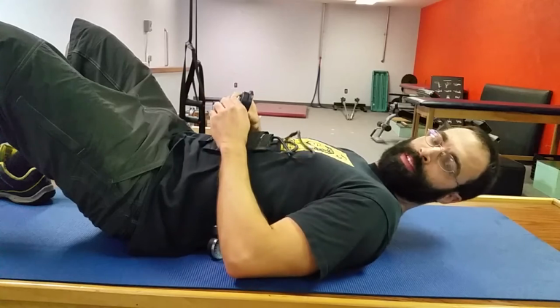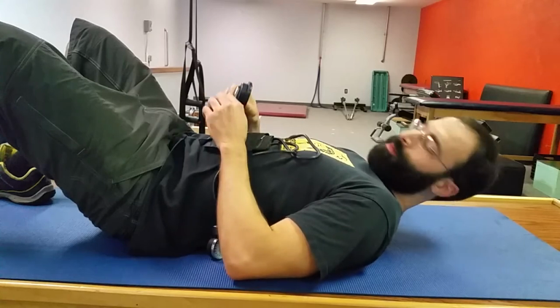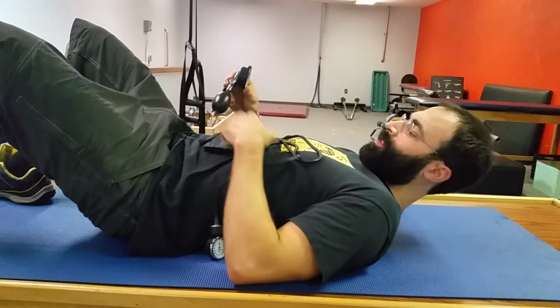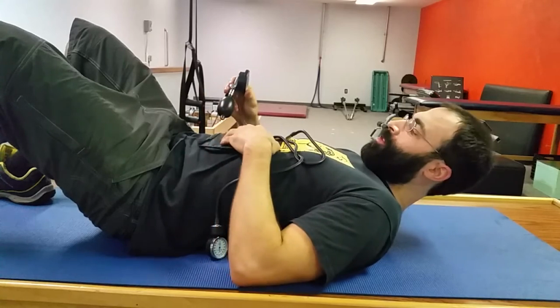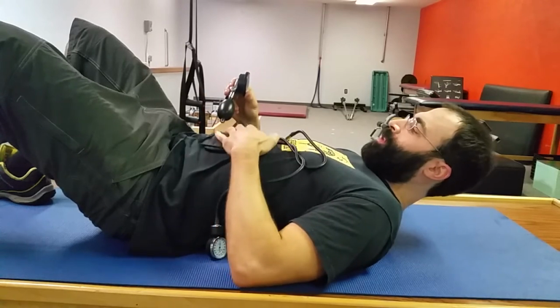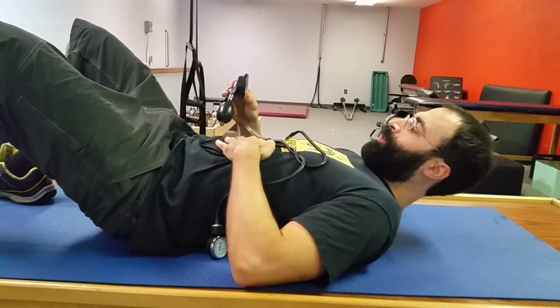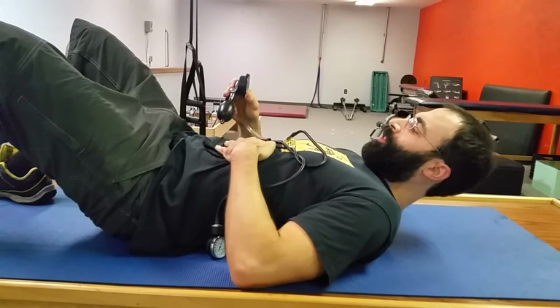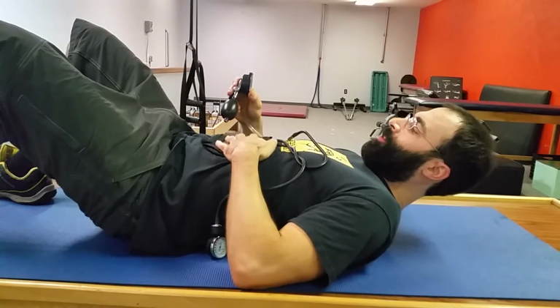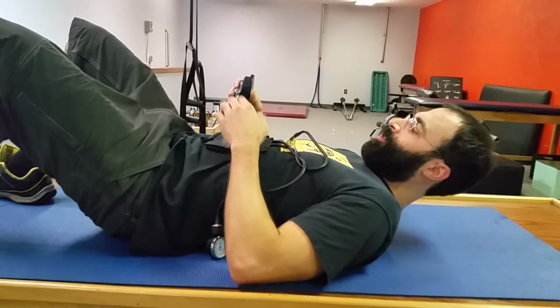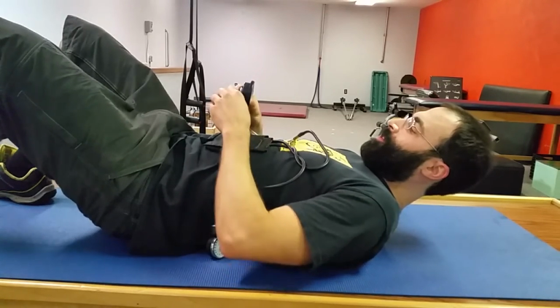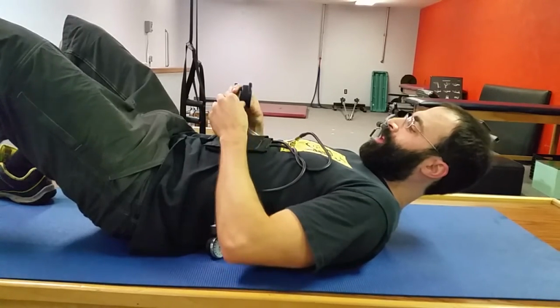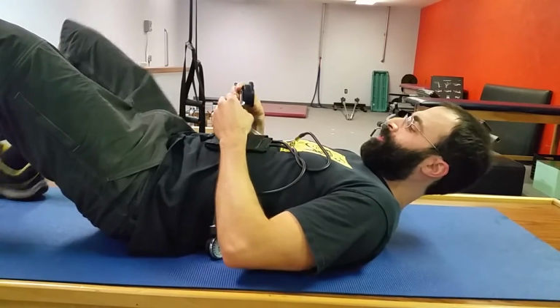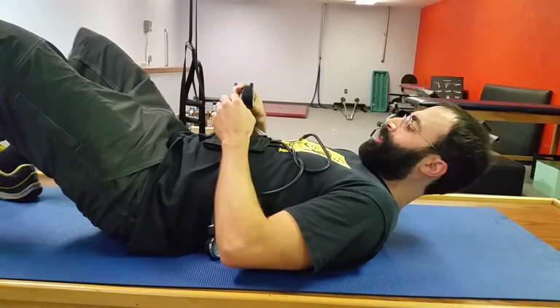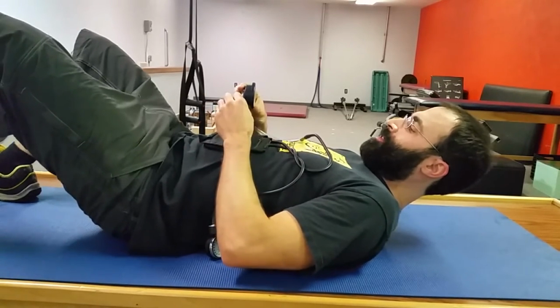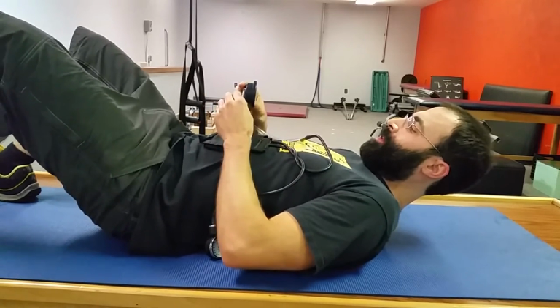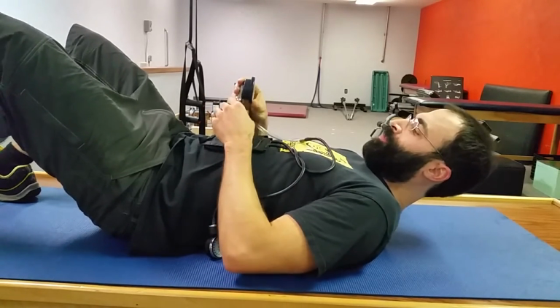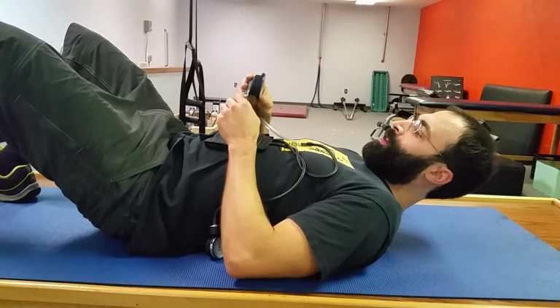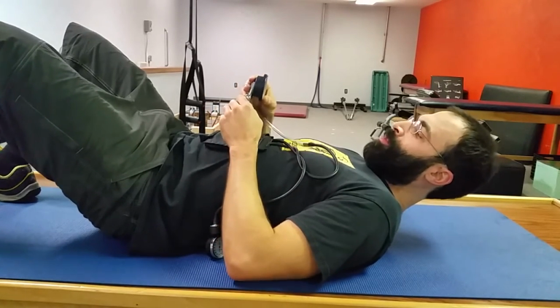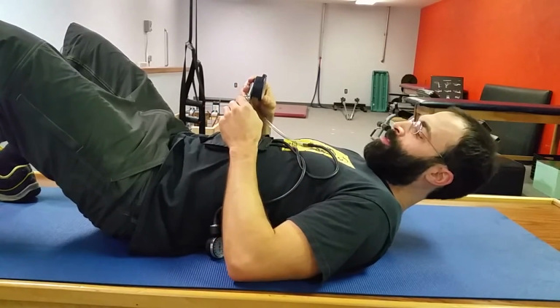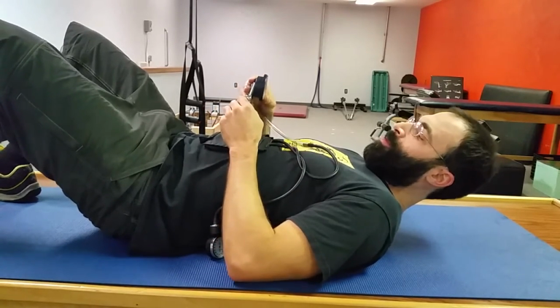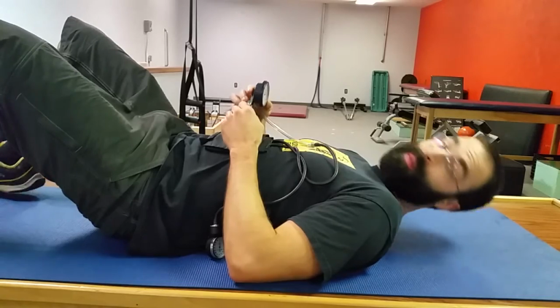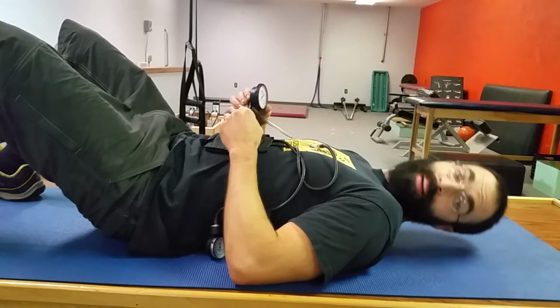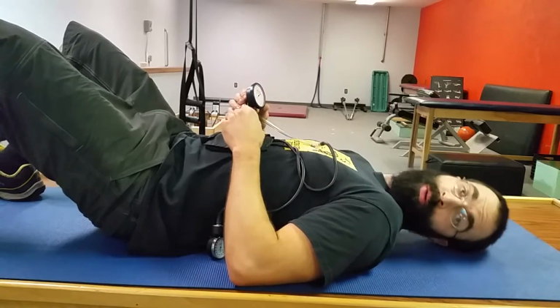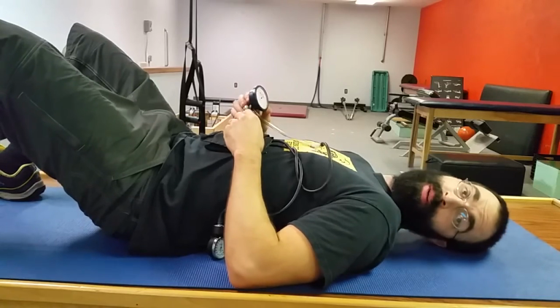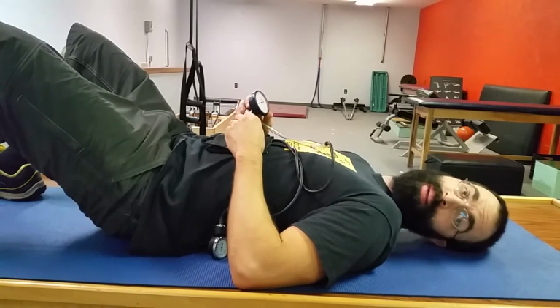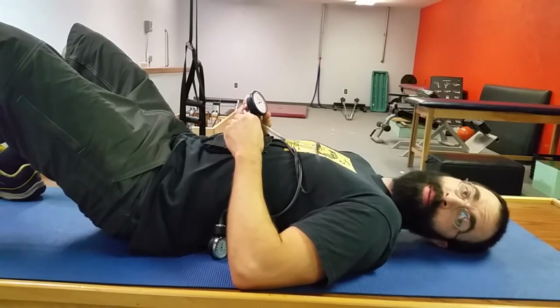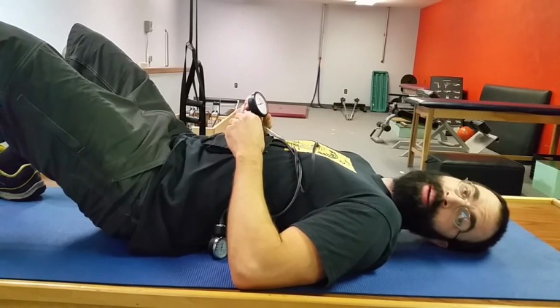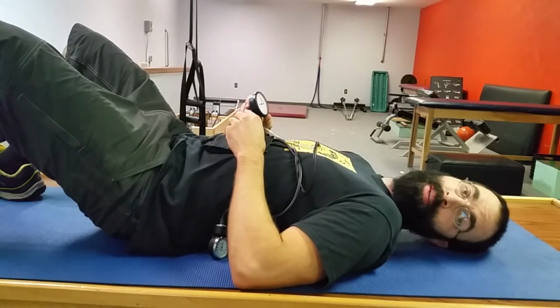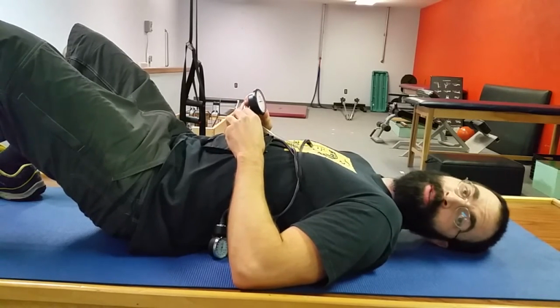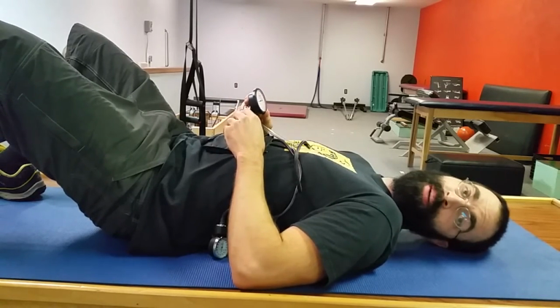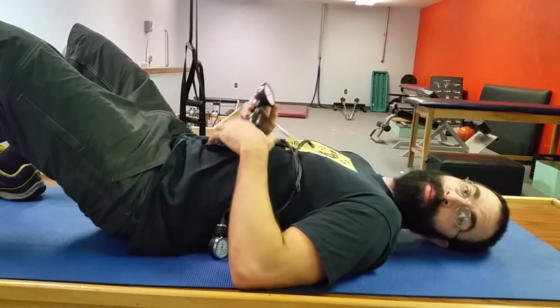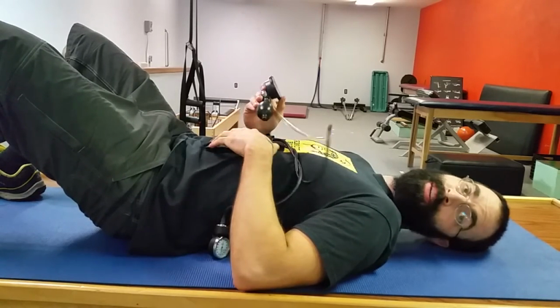This is going to be a little bit of the long version of how to utilize pressure biofeedback for helping out our lumbar spine rehabilitation.